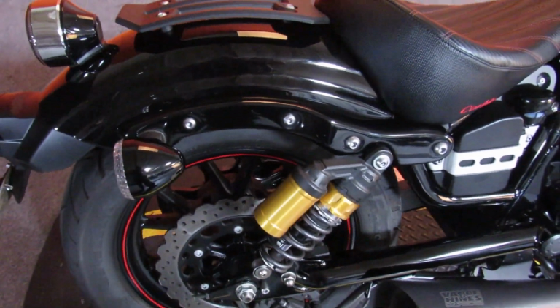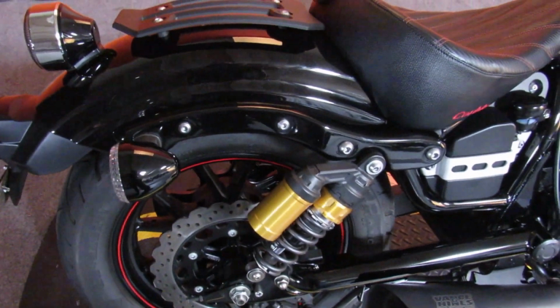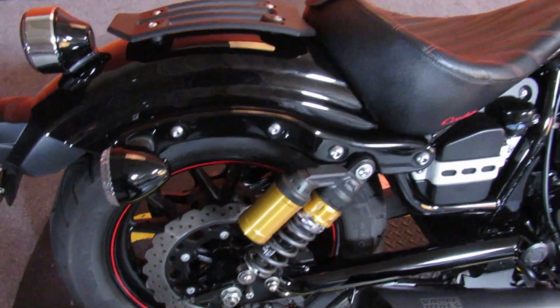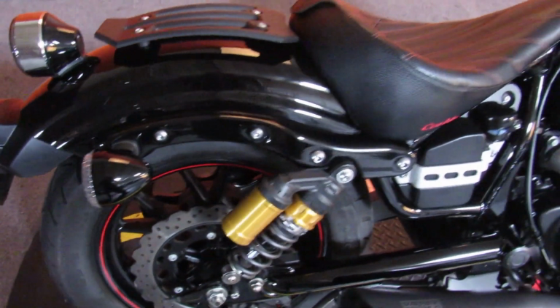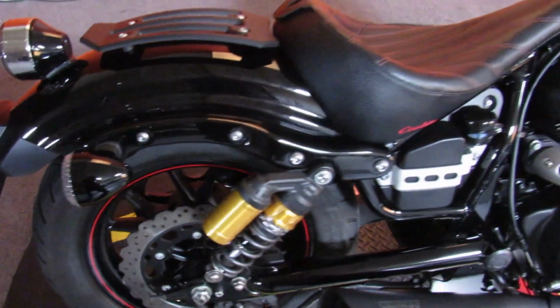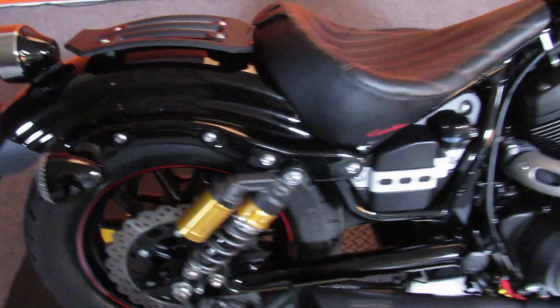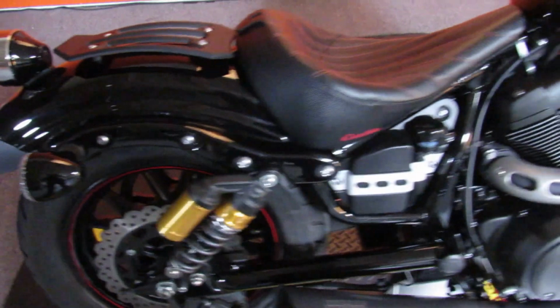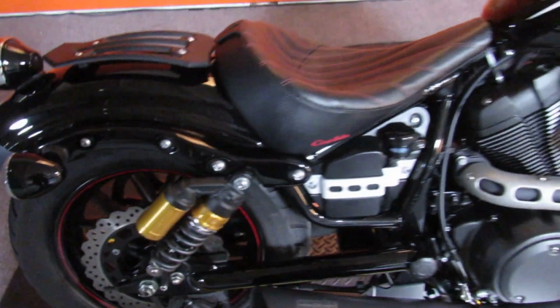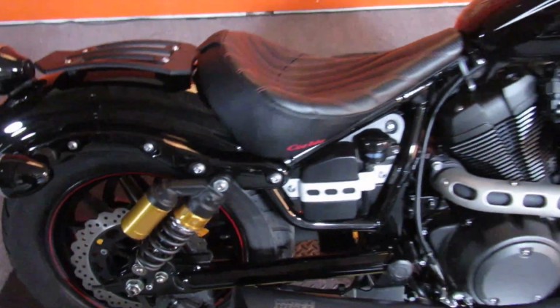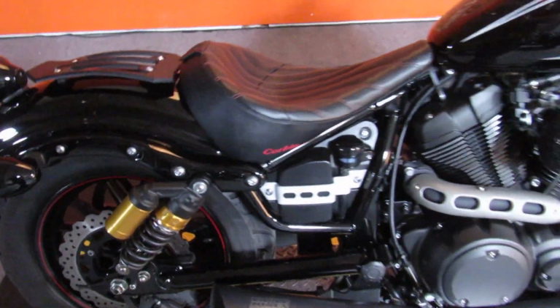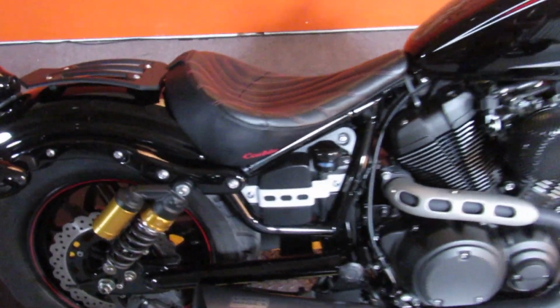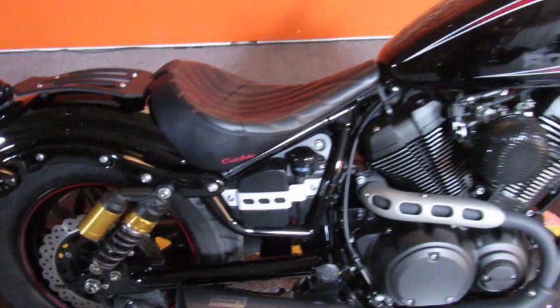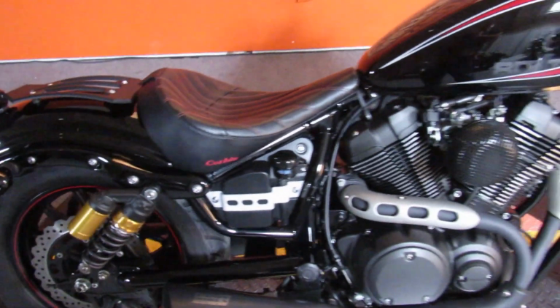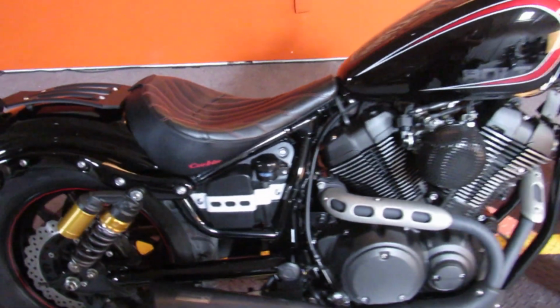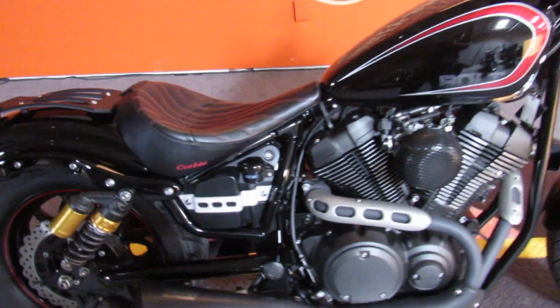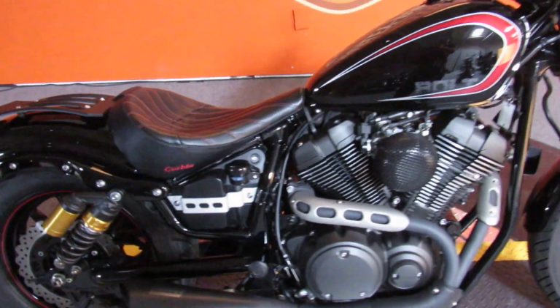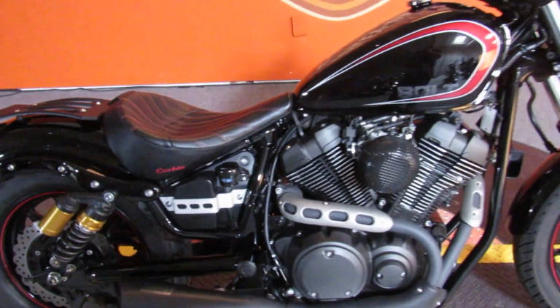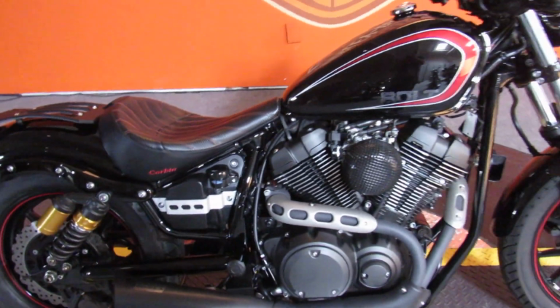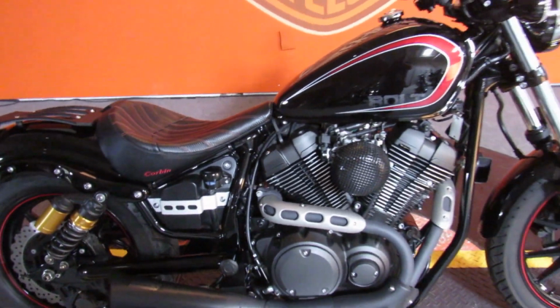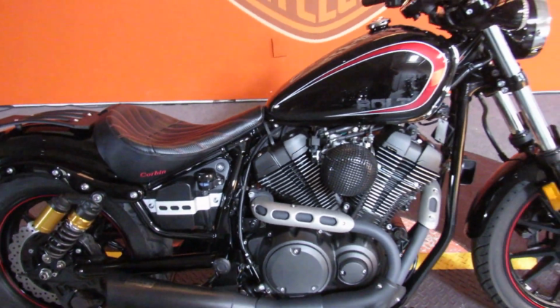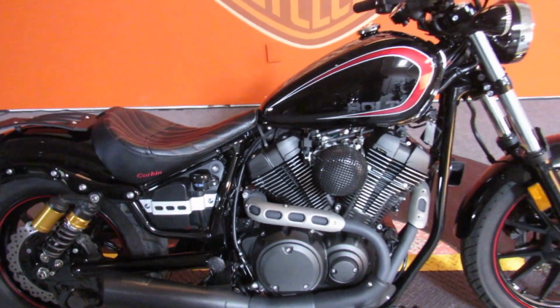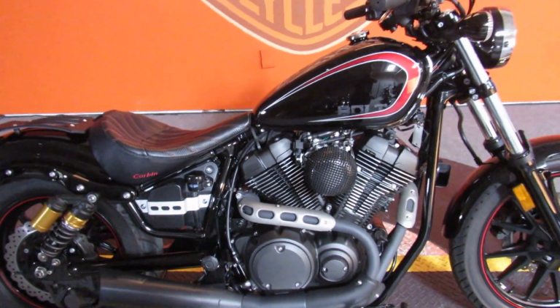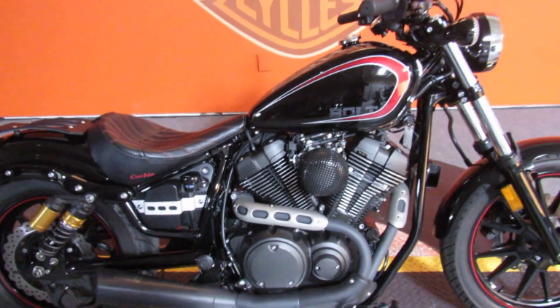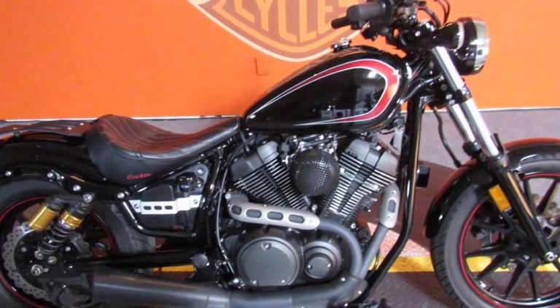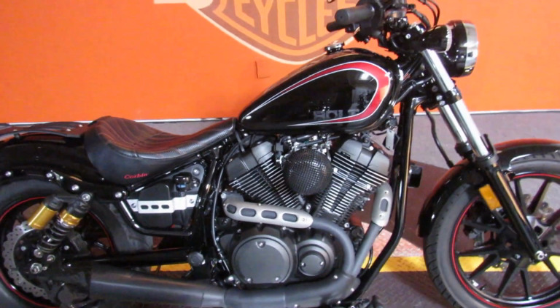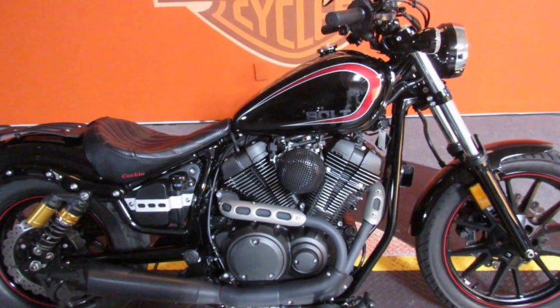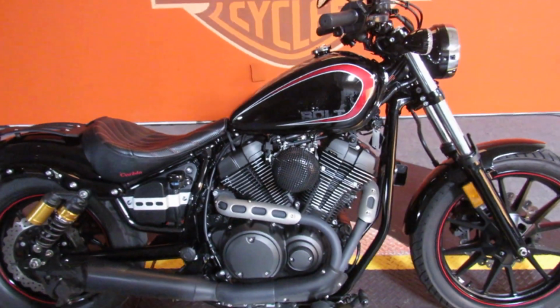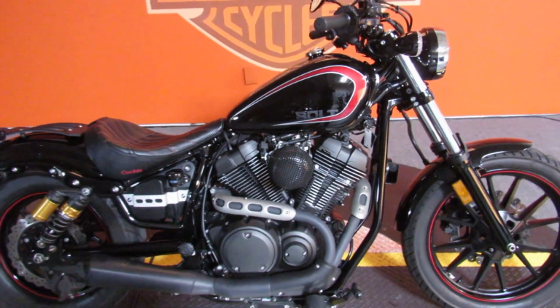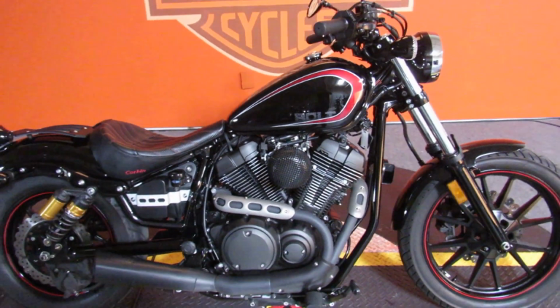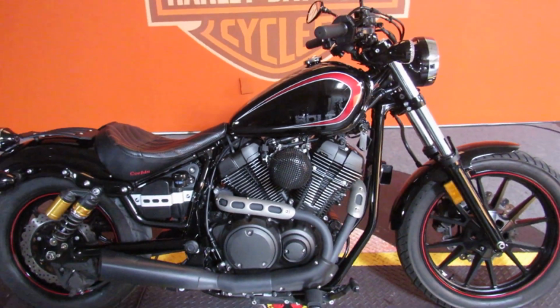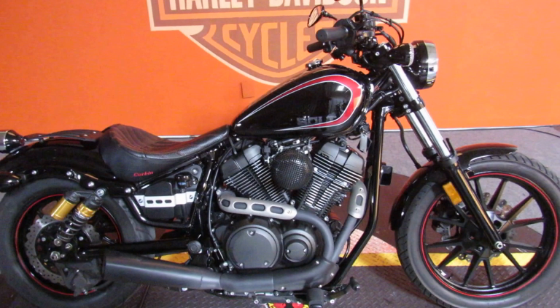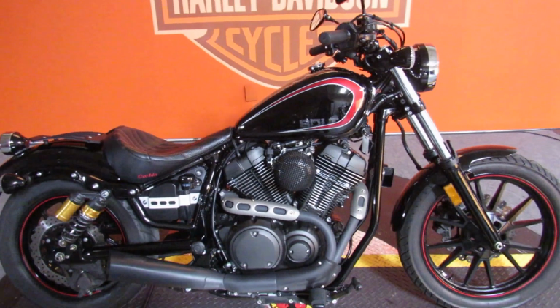Come on out to Biggs Harley-Davidson in San Marcos and test ride this black and red beauty today.